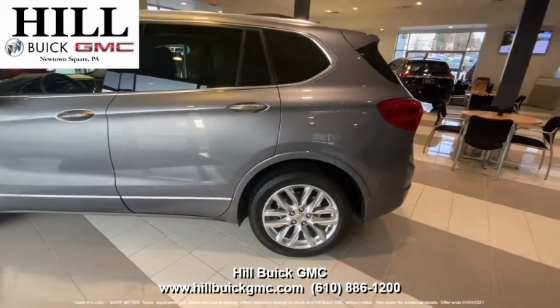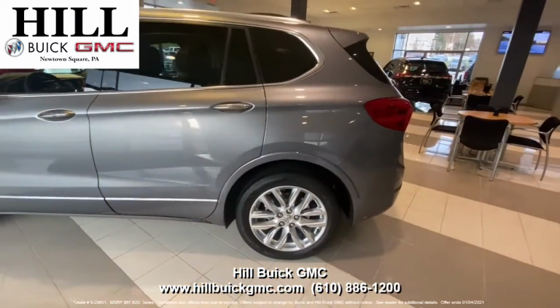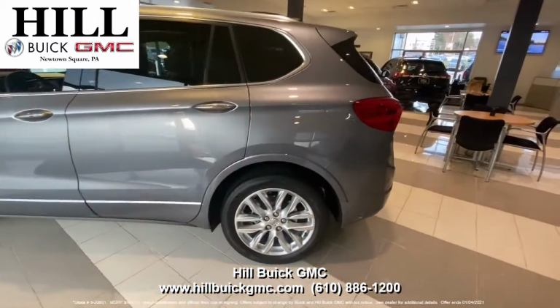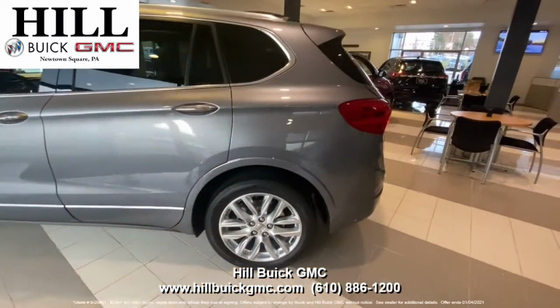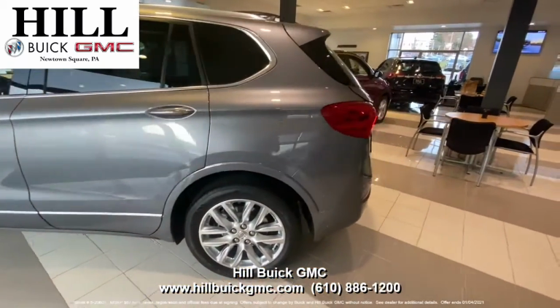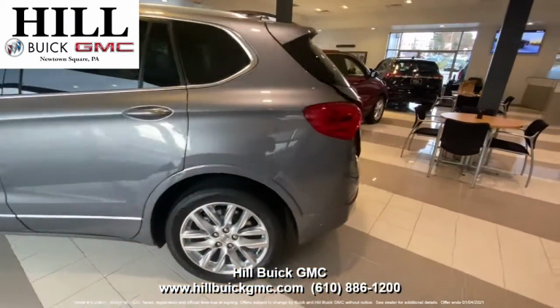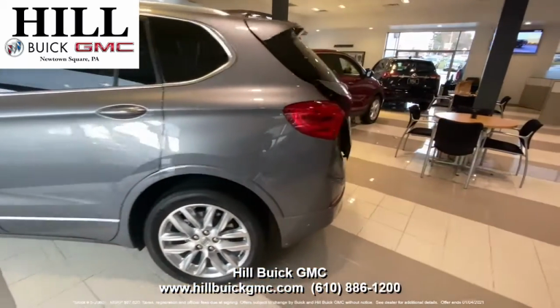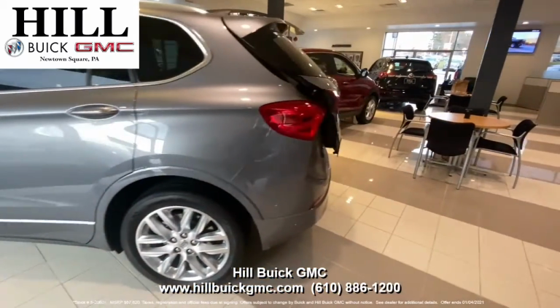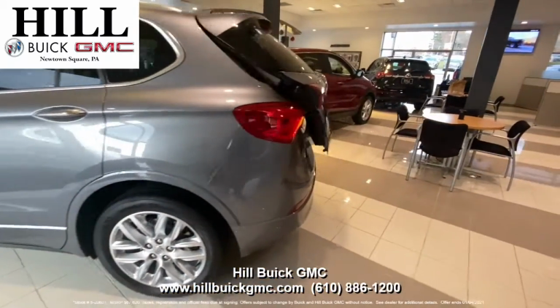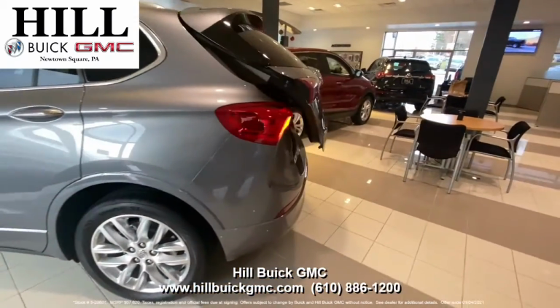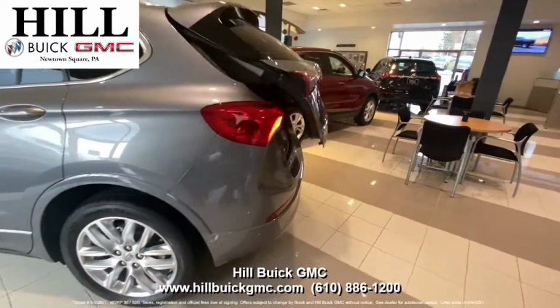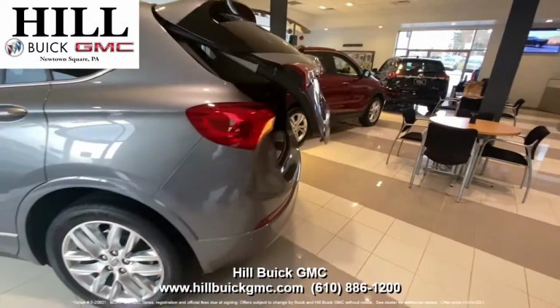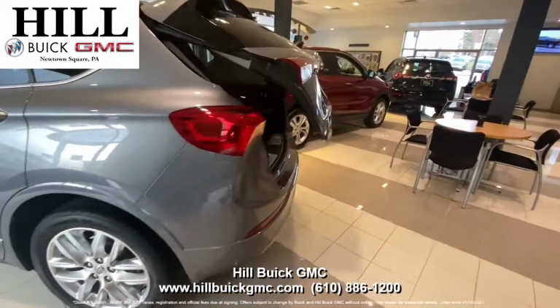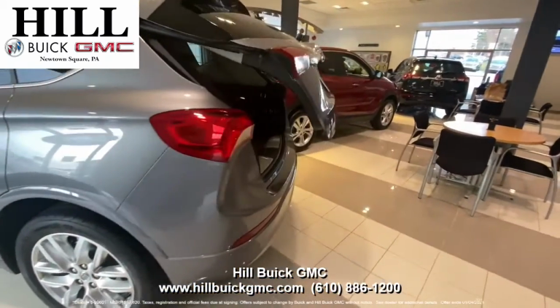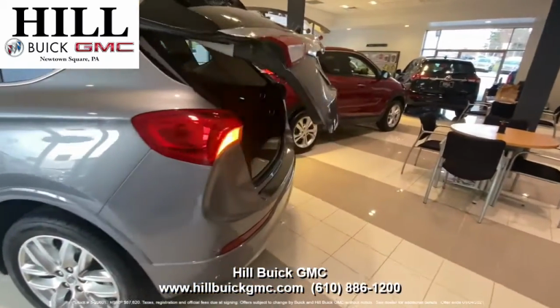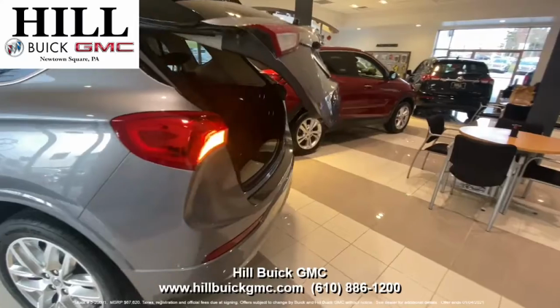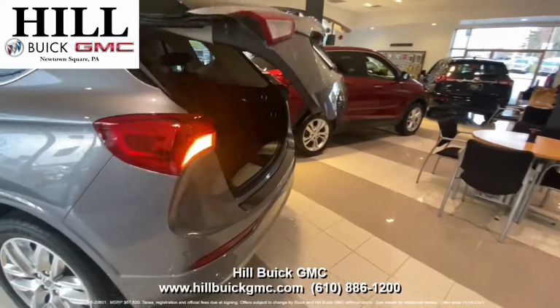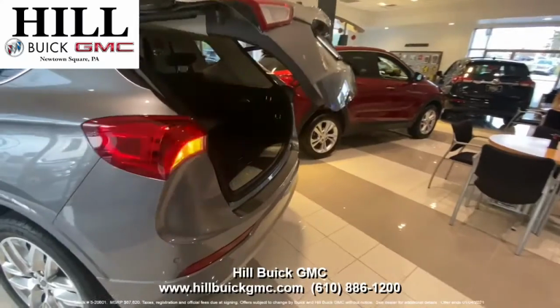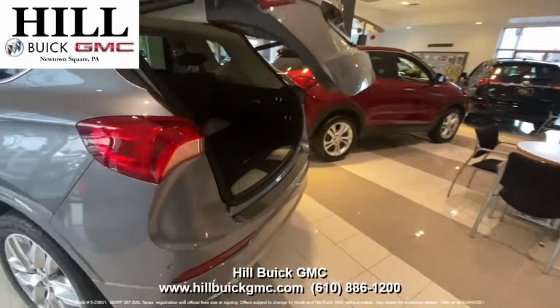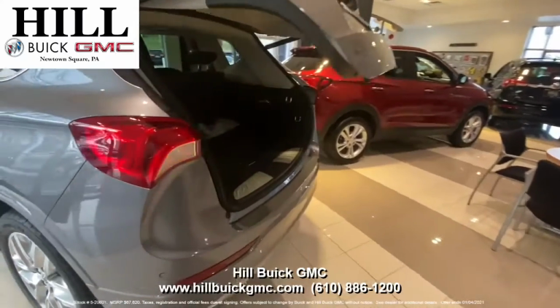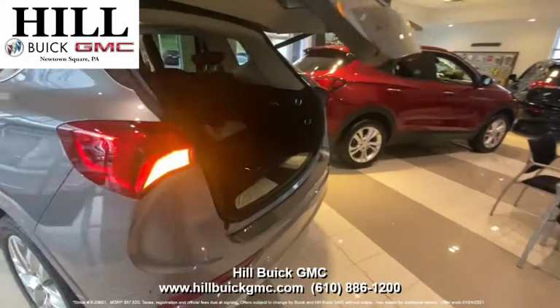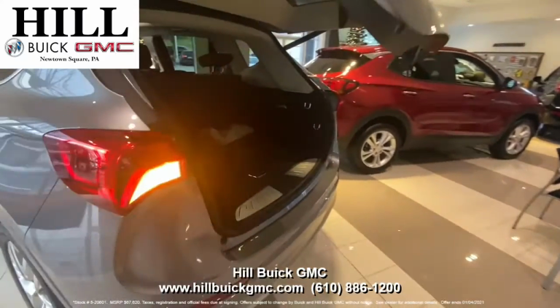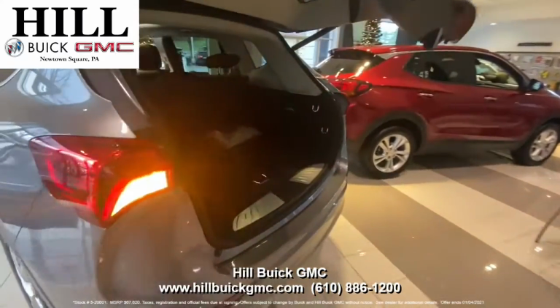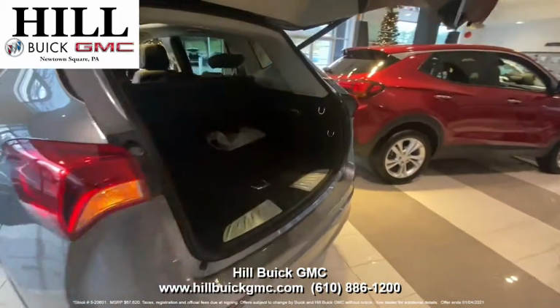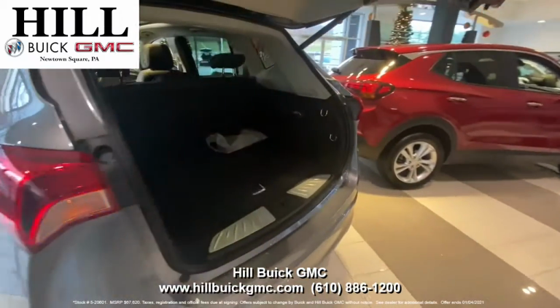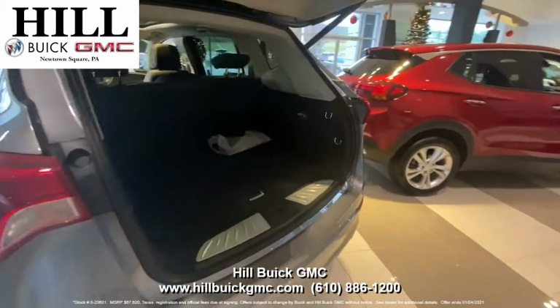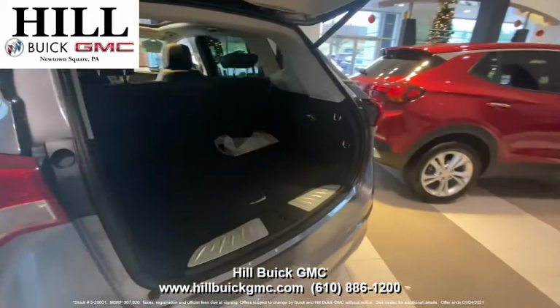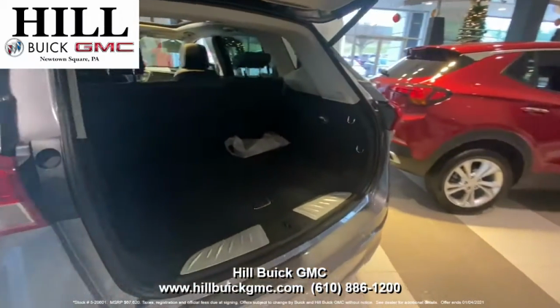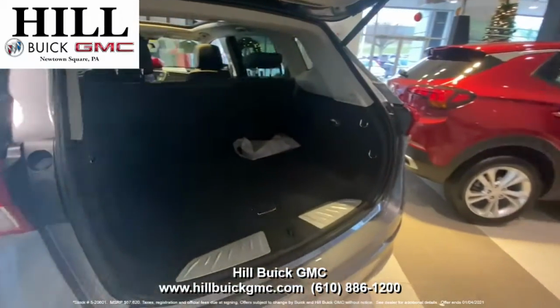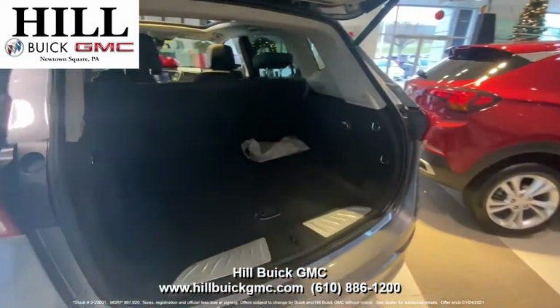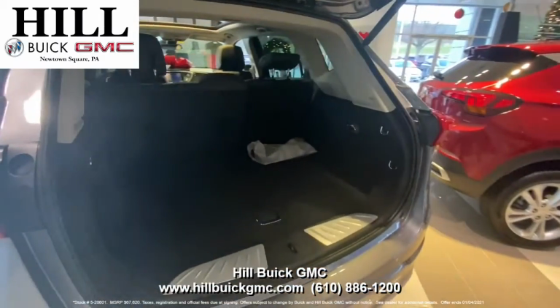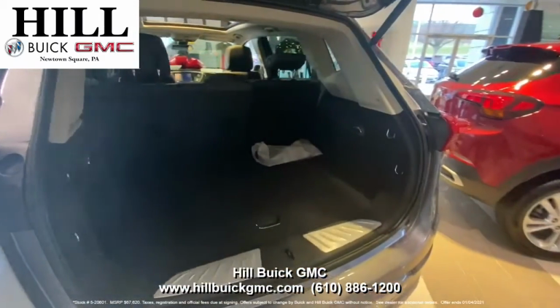You also get side blind zone alert, lane keep assist, forward collision alert, and a lot more to keep you safe on the road.